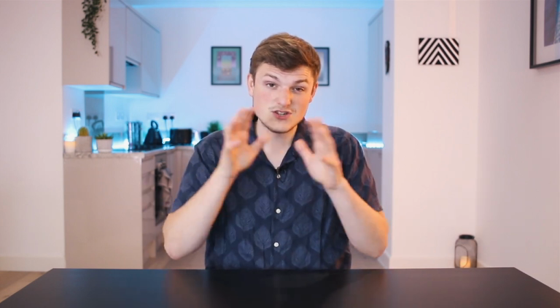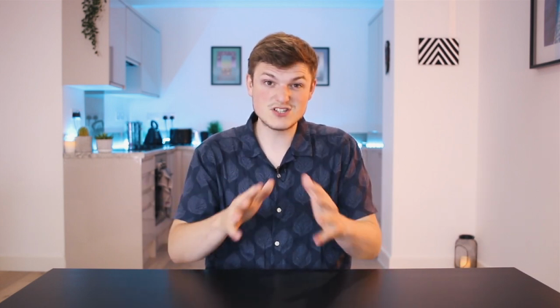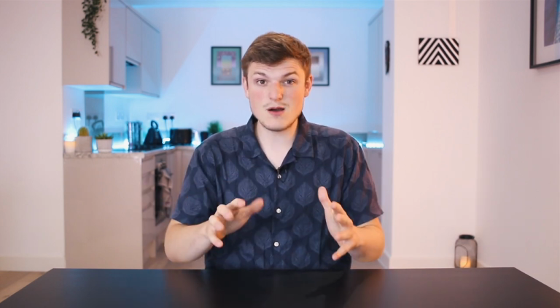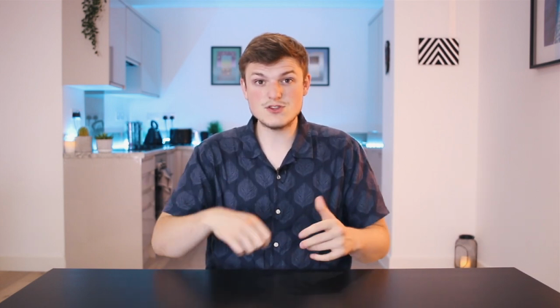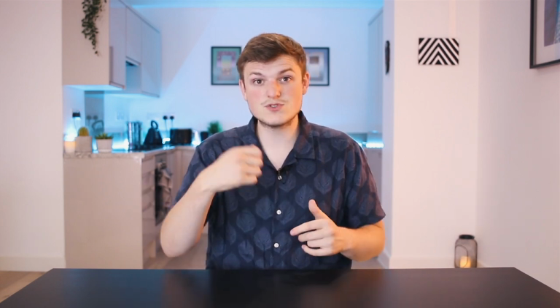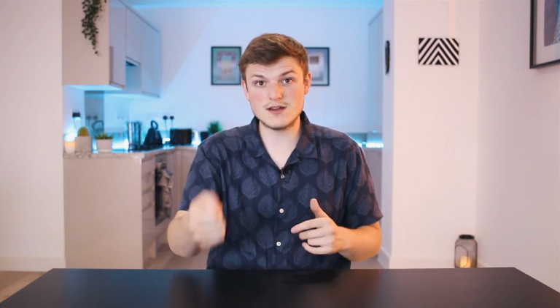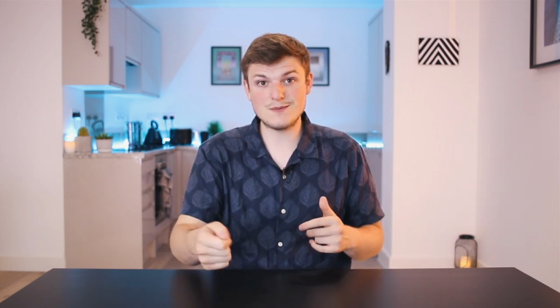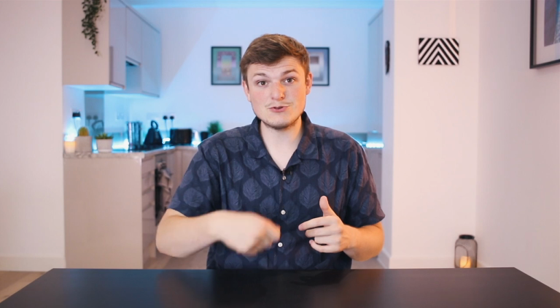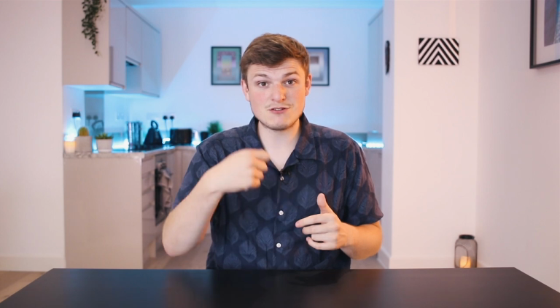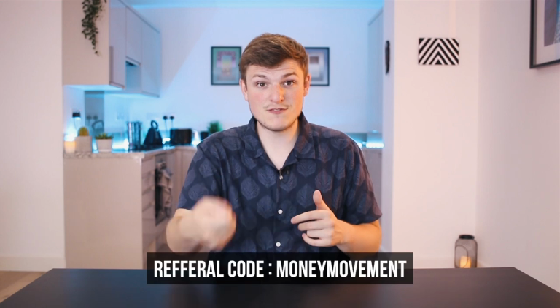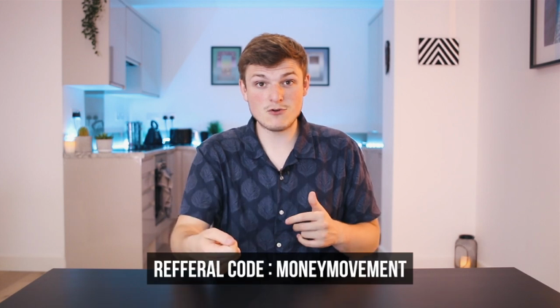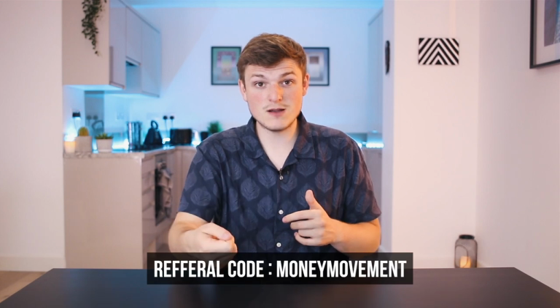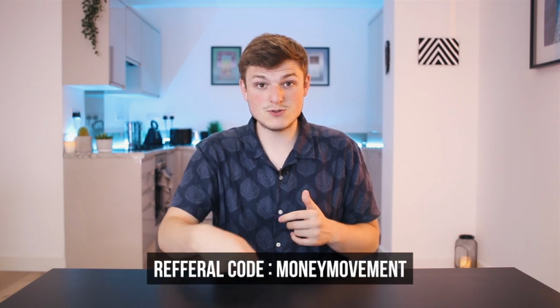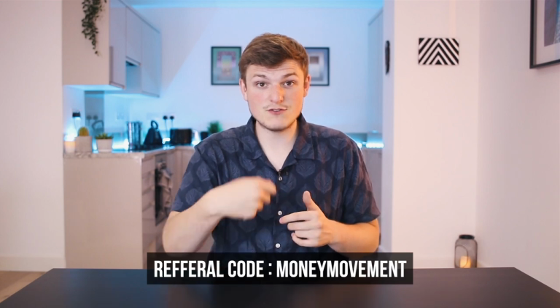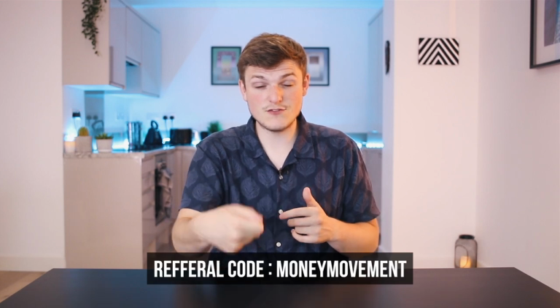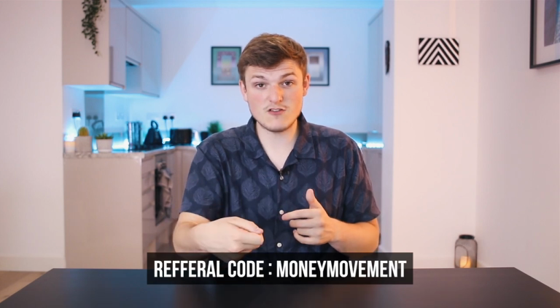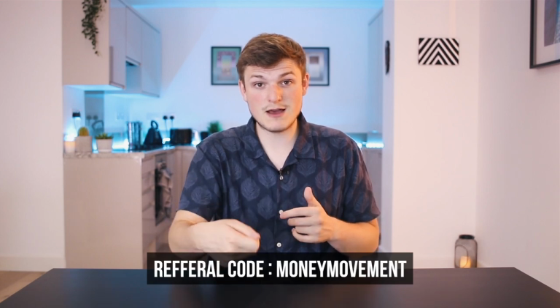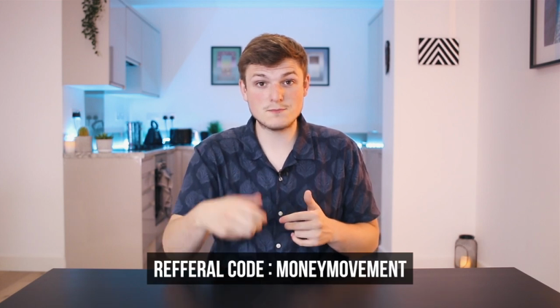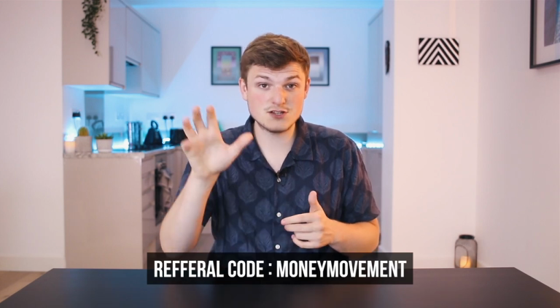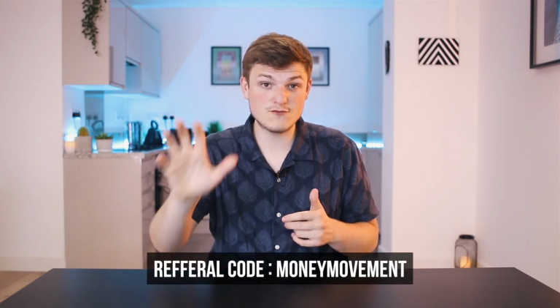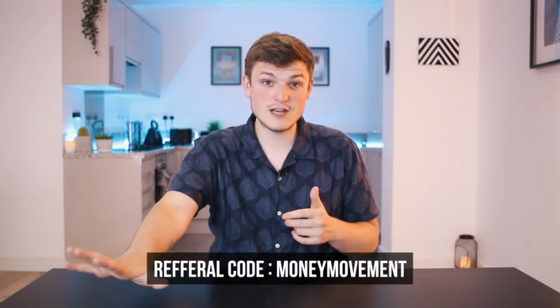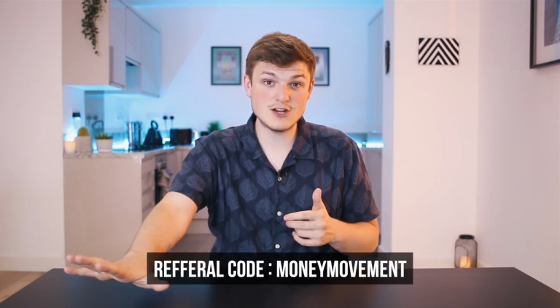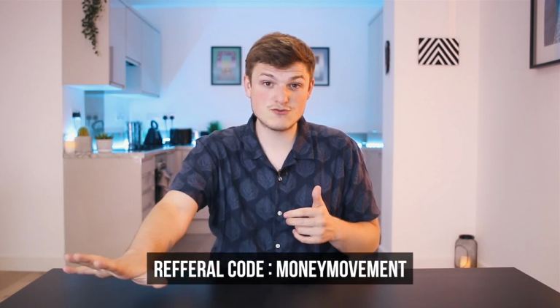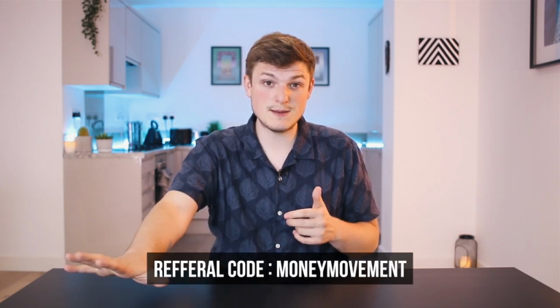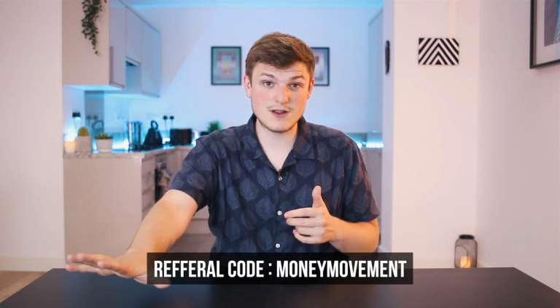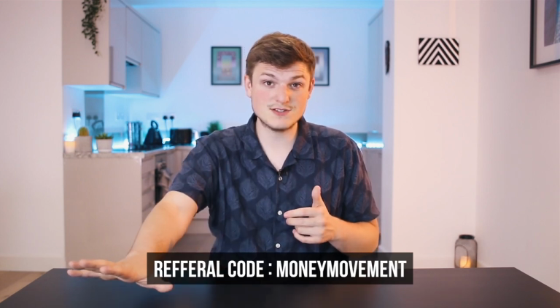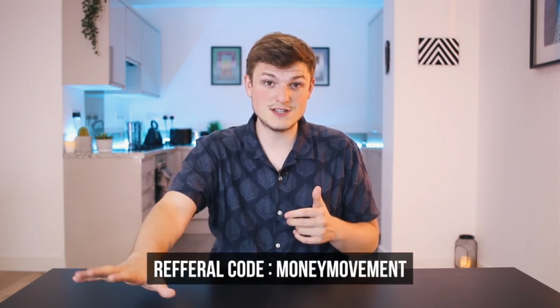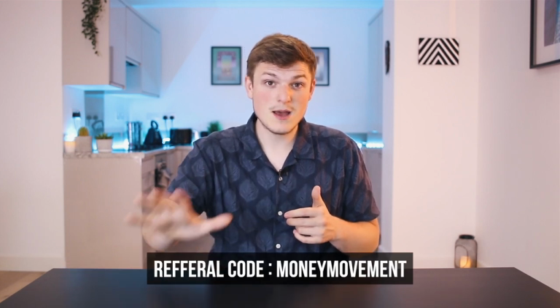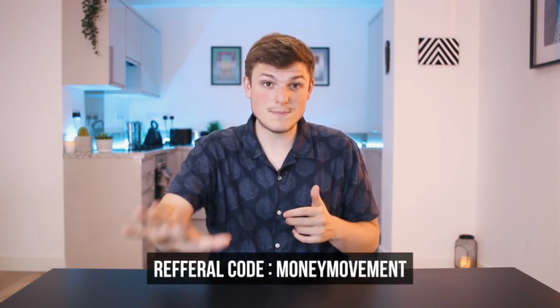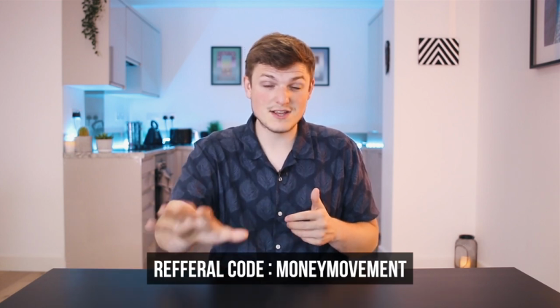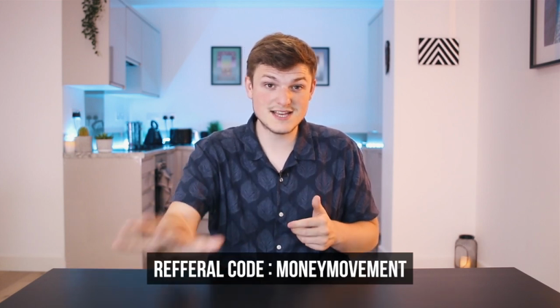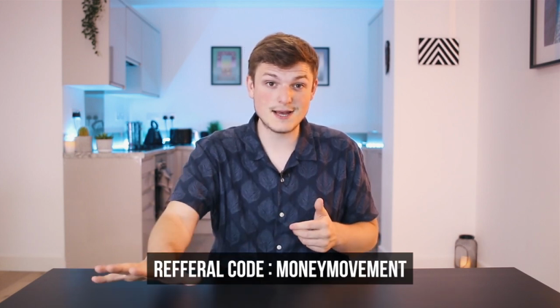To start with, you'll sign up and use our referral code, which will give you £5 plus a free tree planted by Ticker.